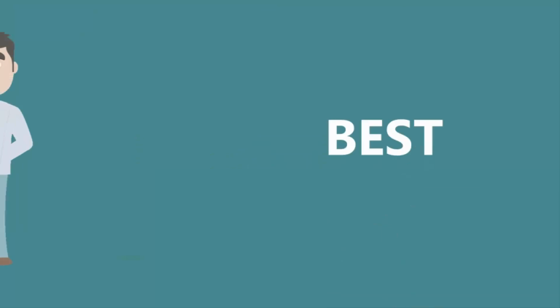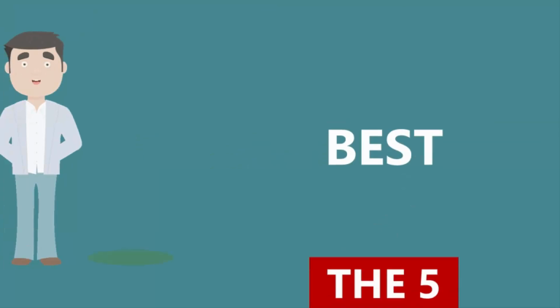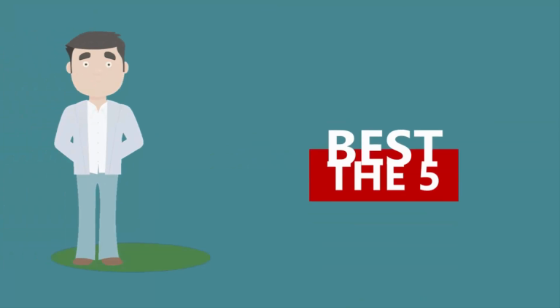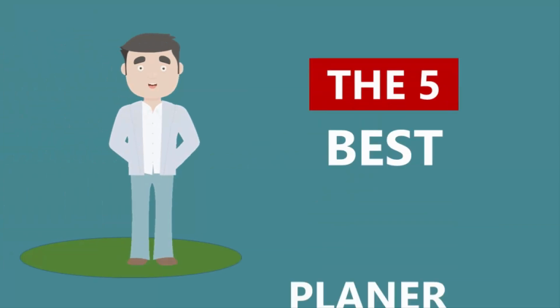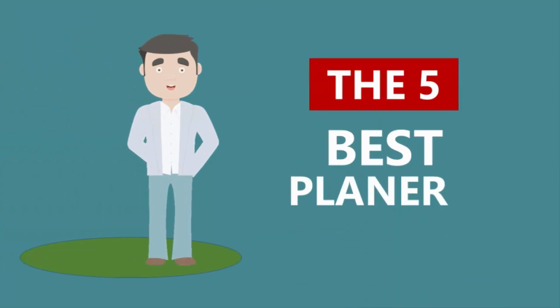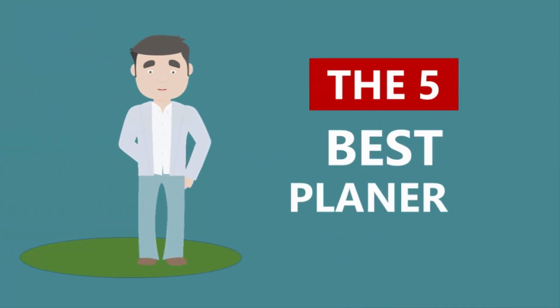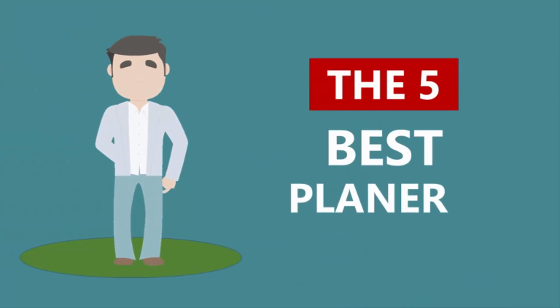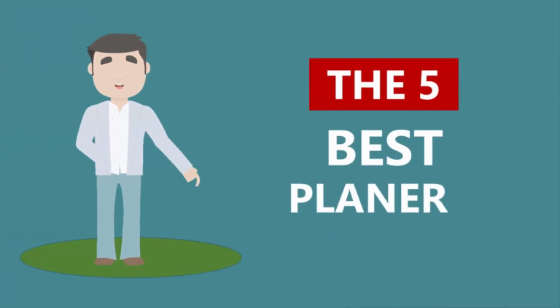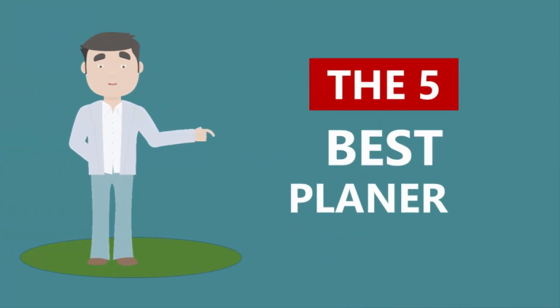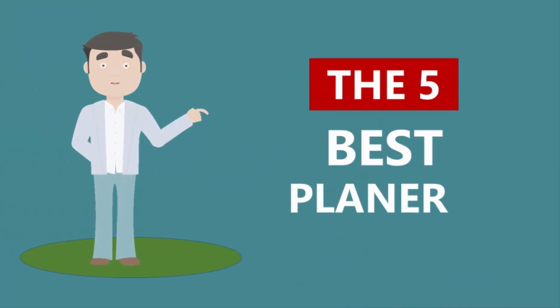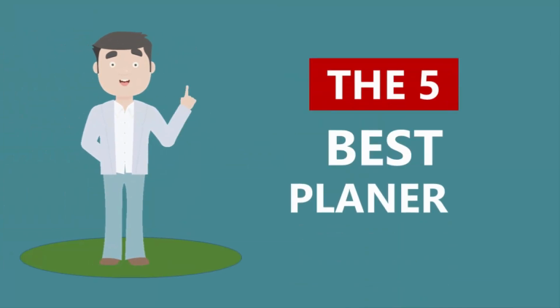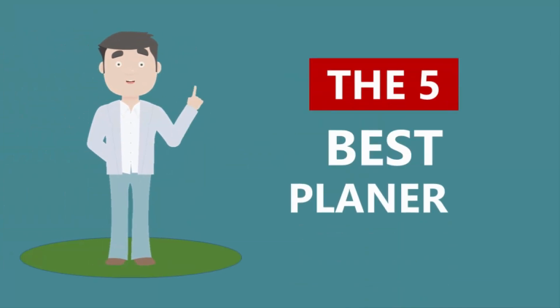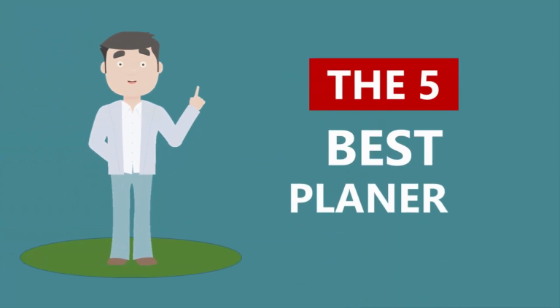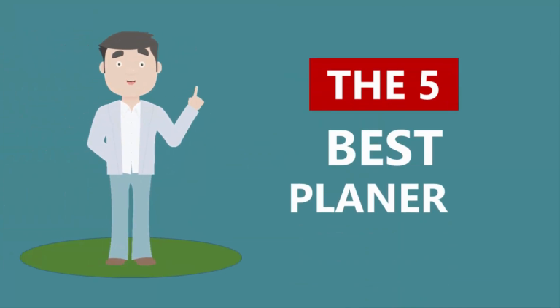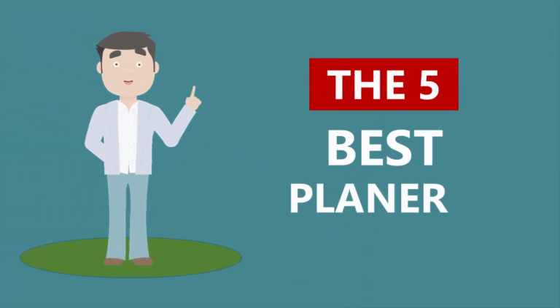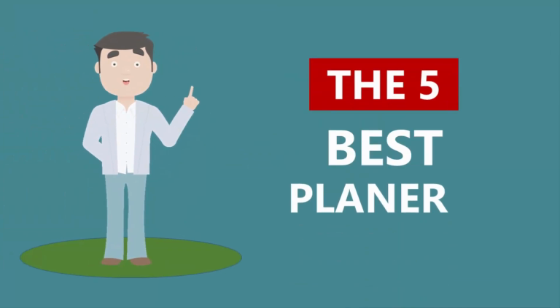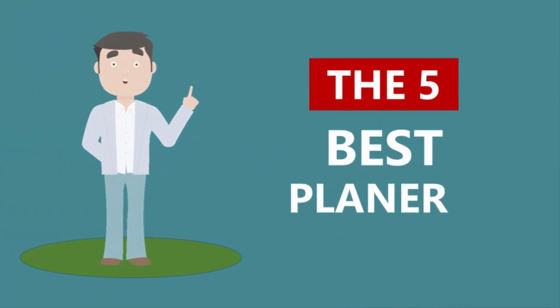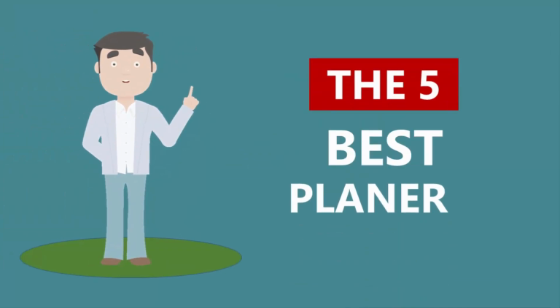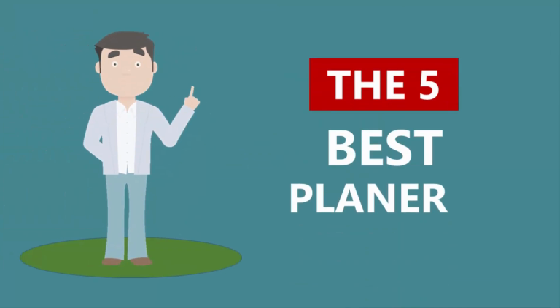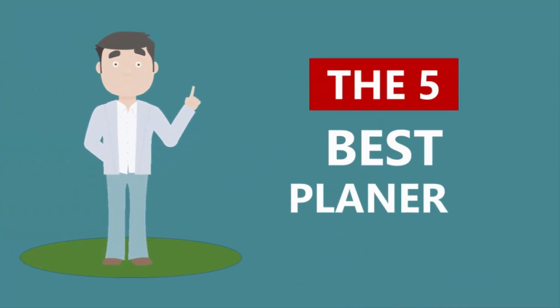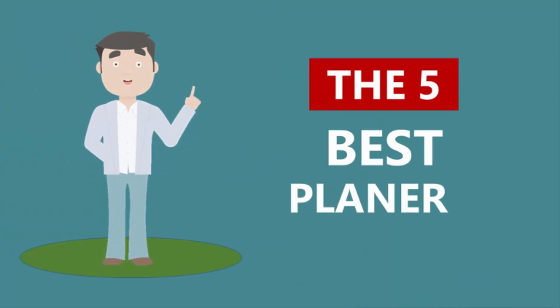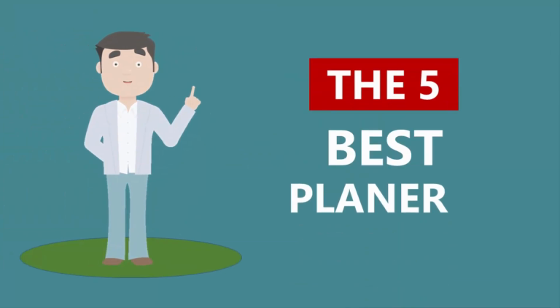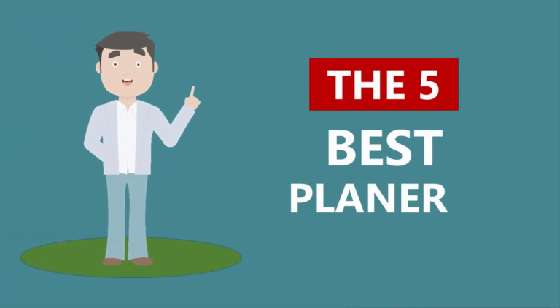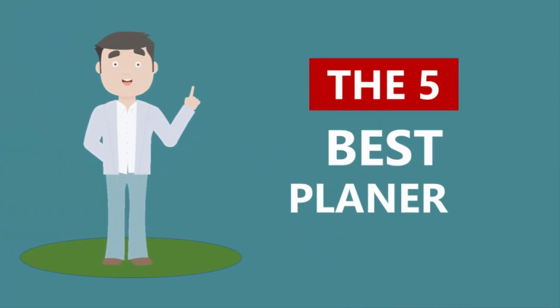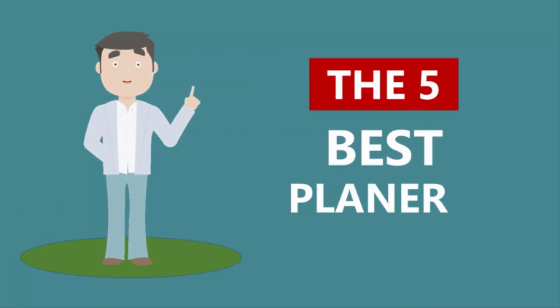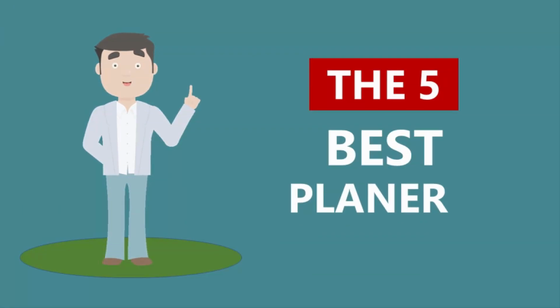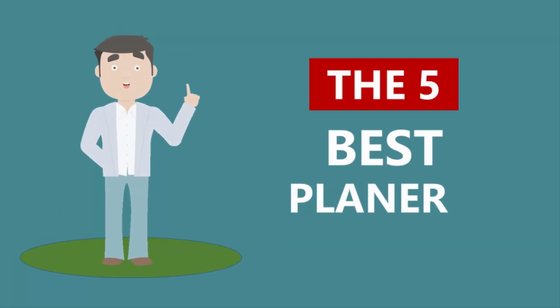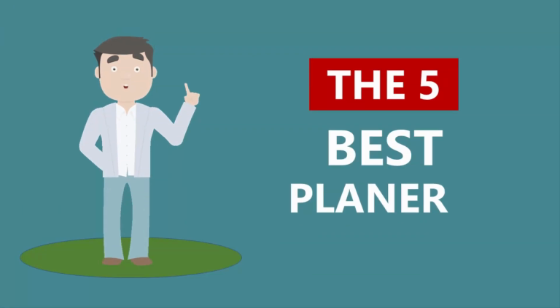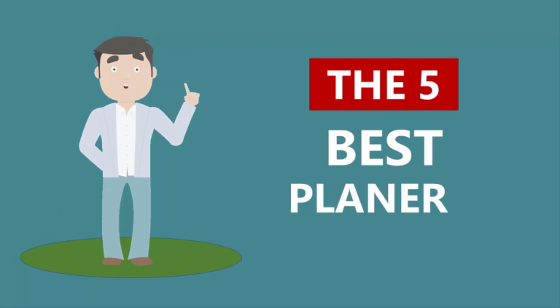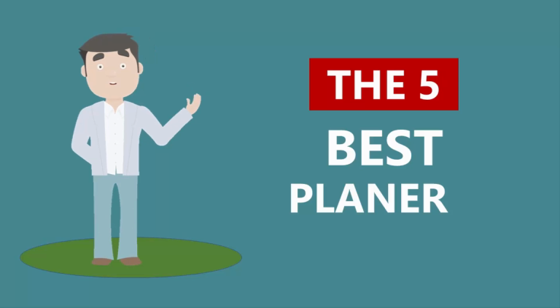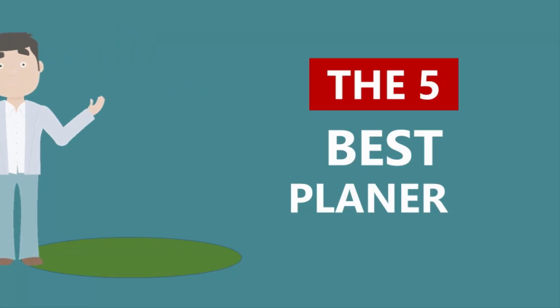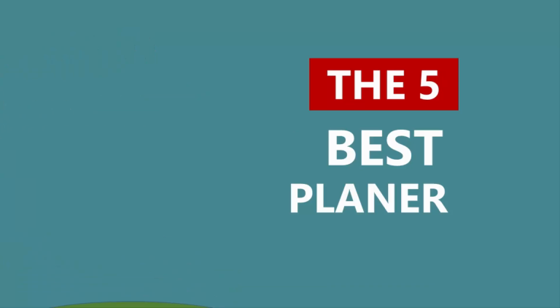Here we present the five best planers. Let's get started with the list.